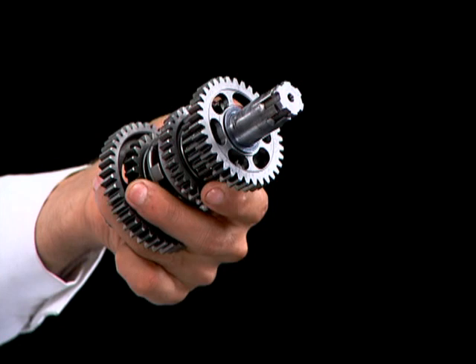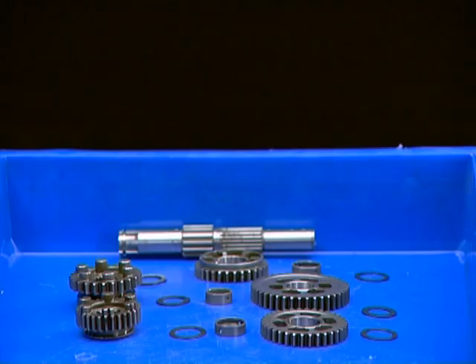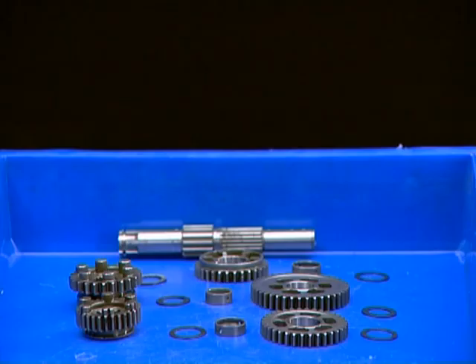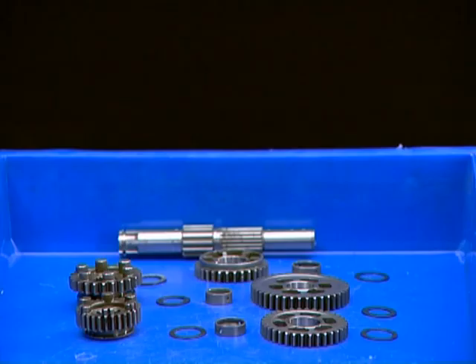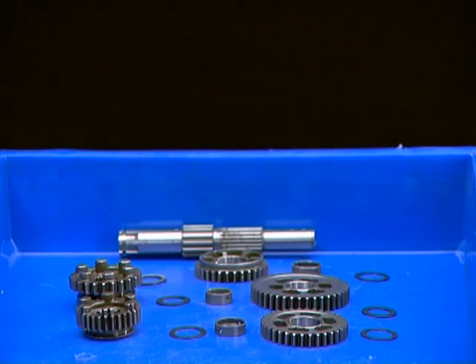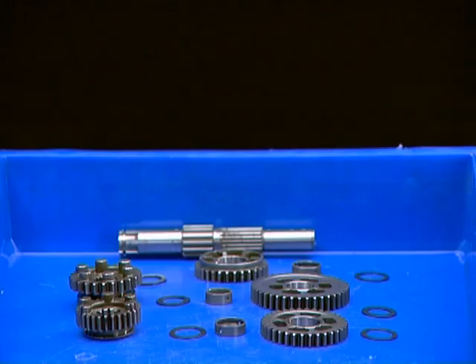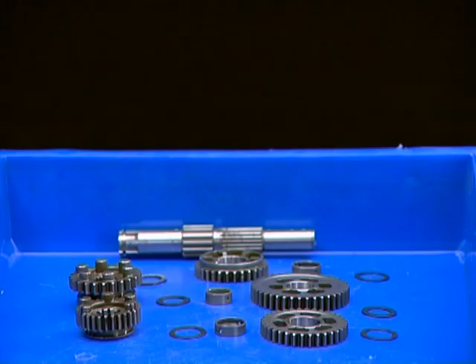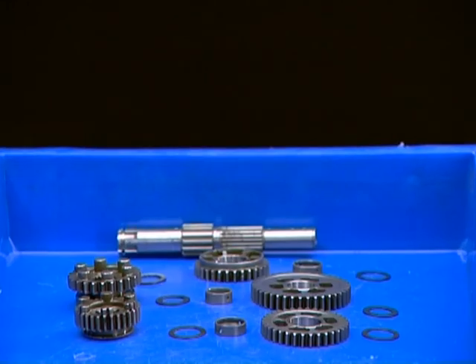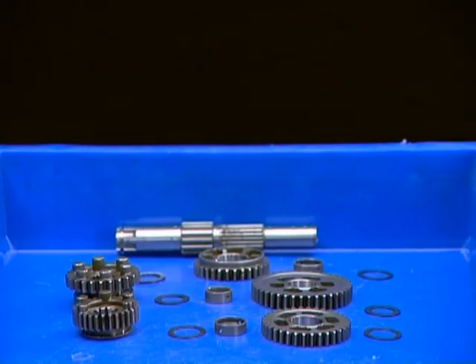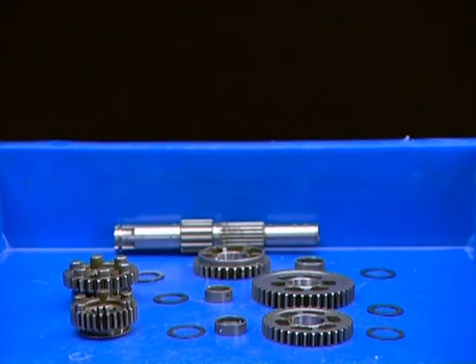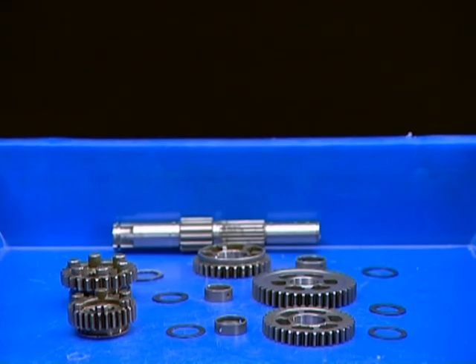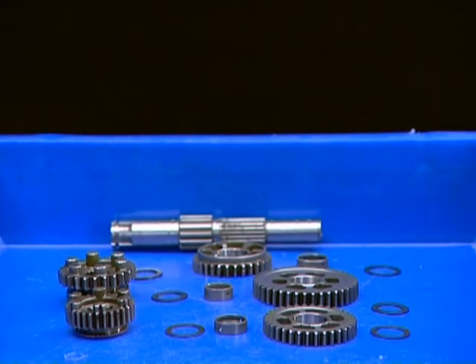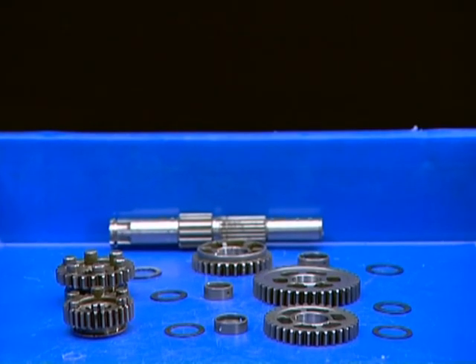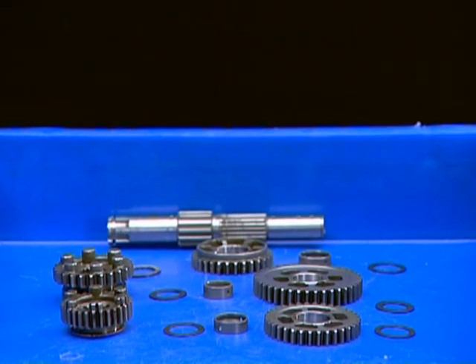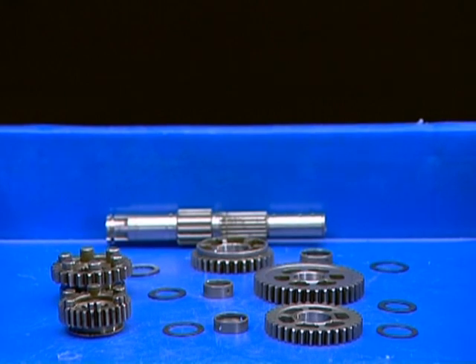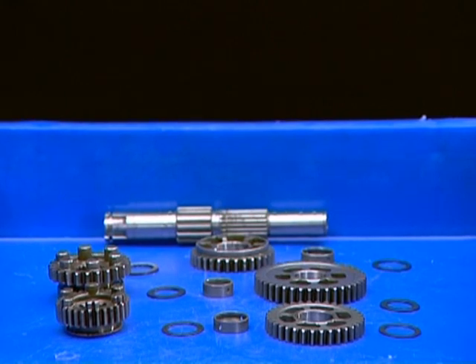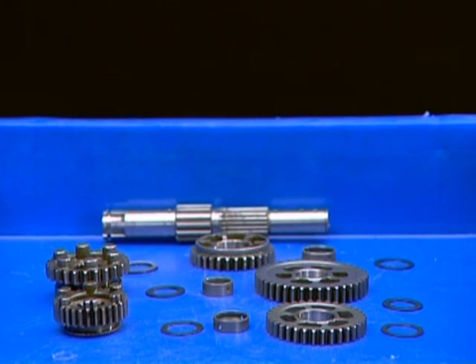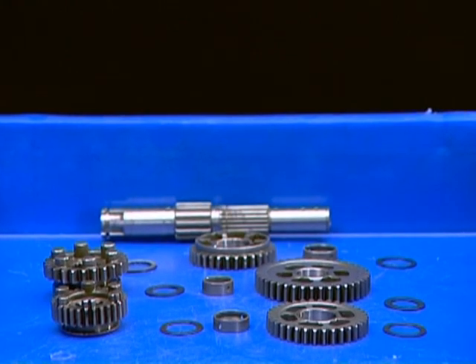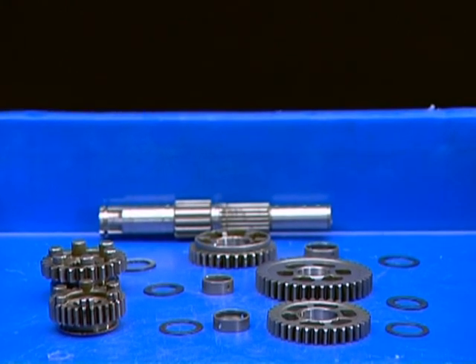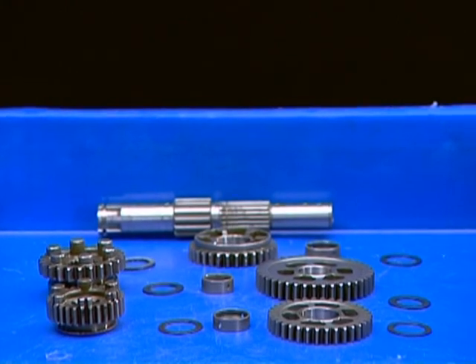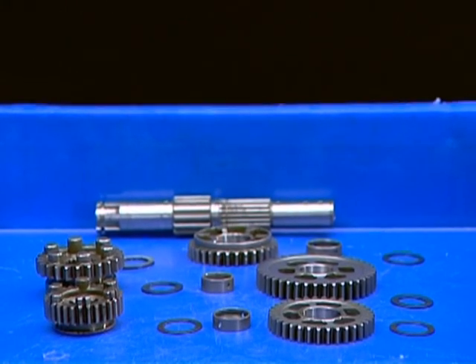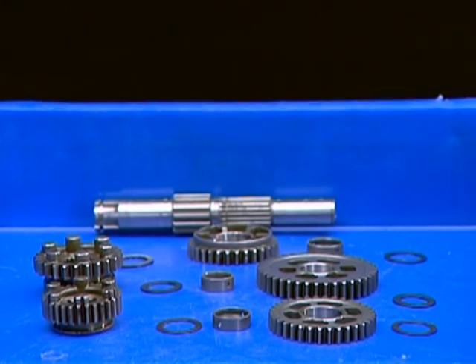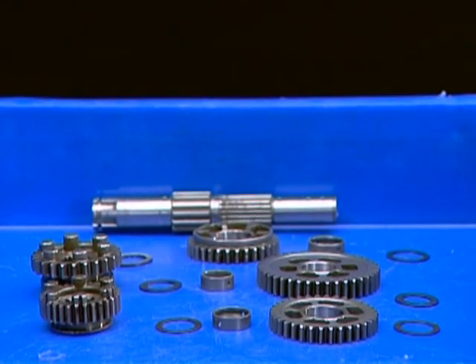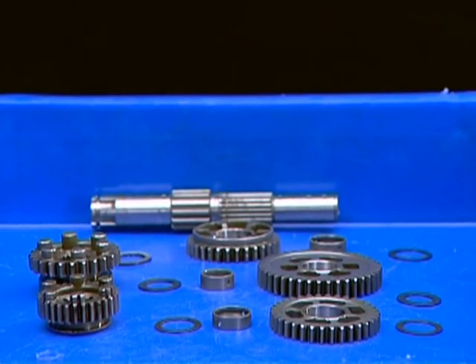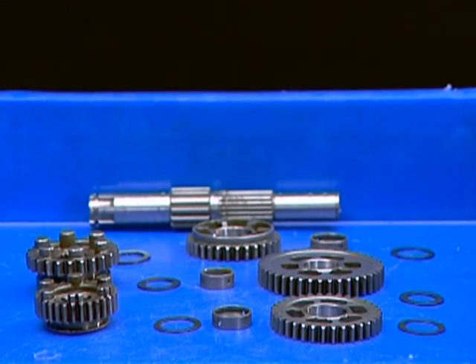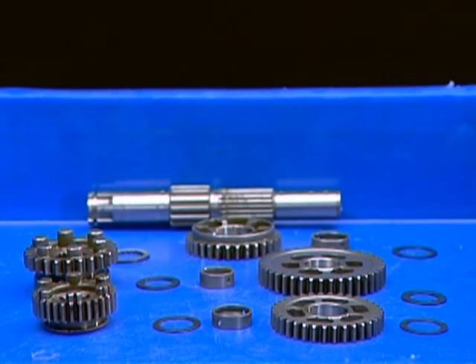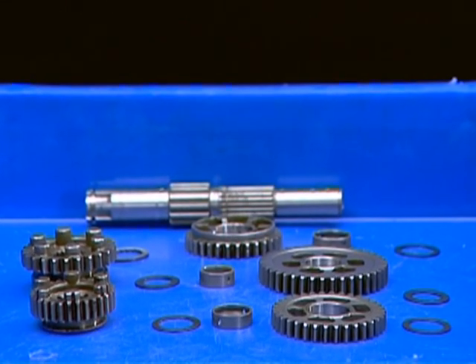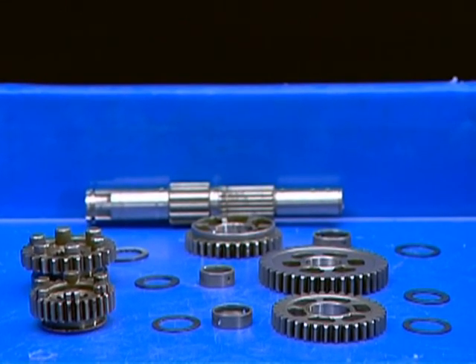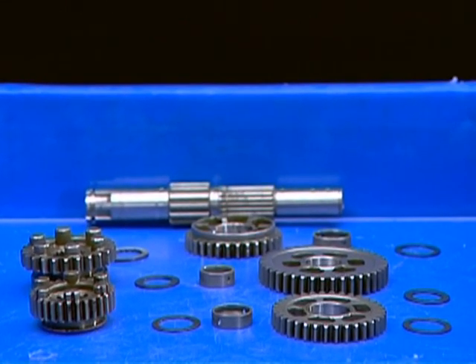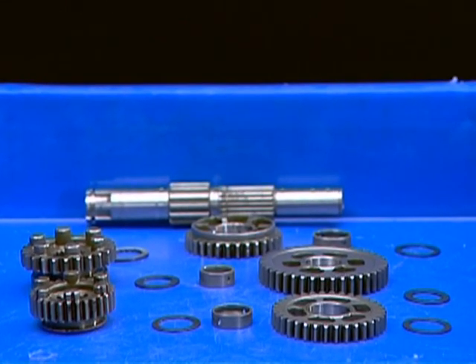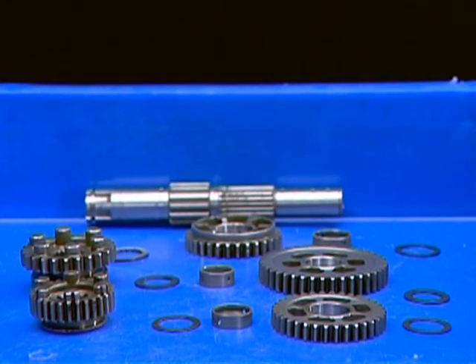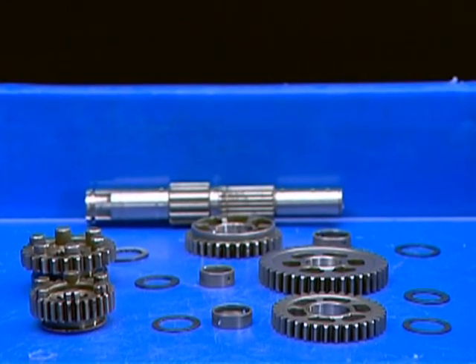Remove each gear, bush, circlip, and washer from the counter shaft in the following sequence.